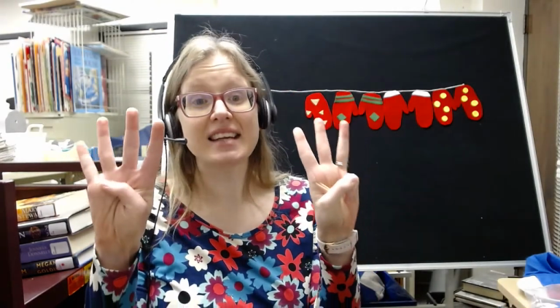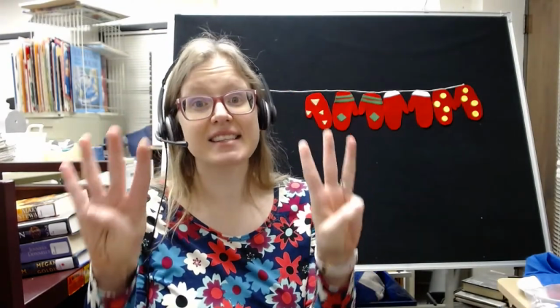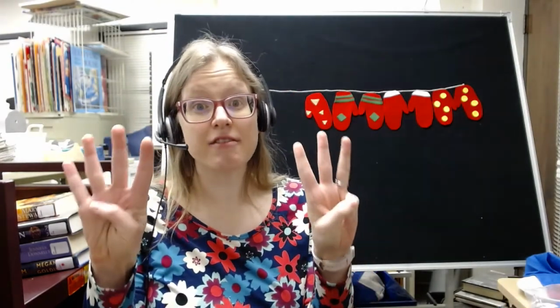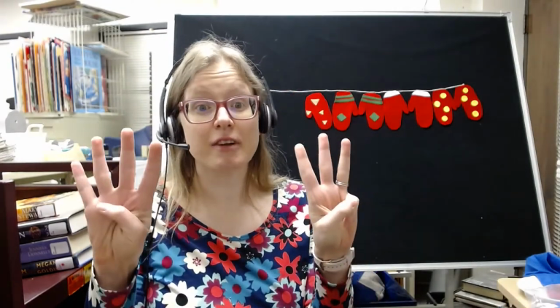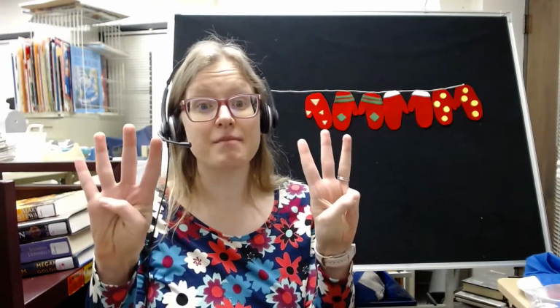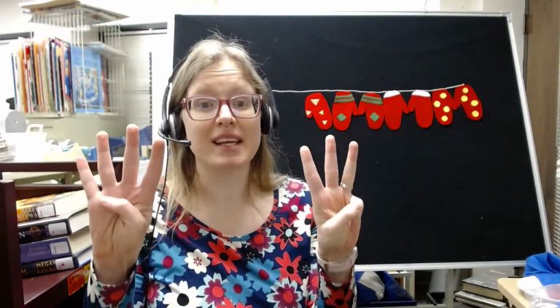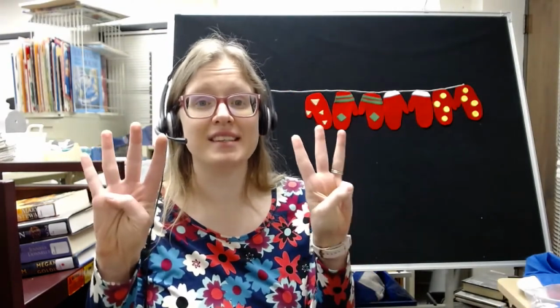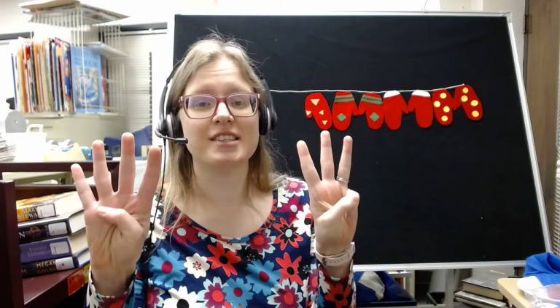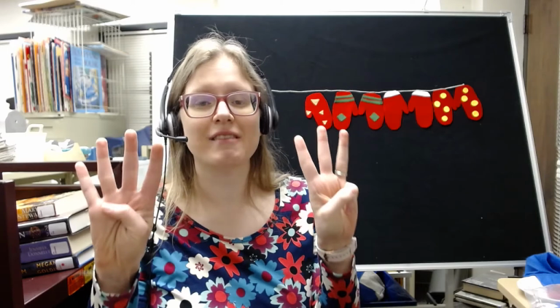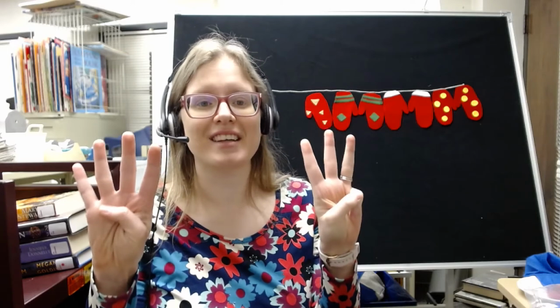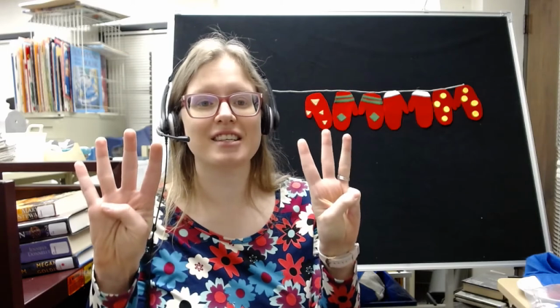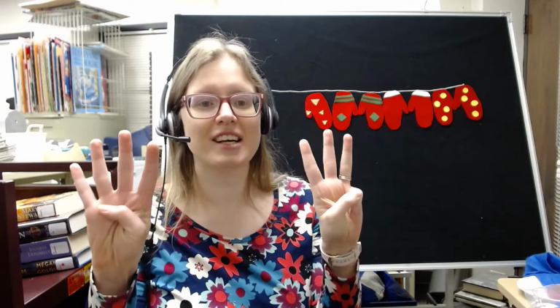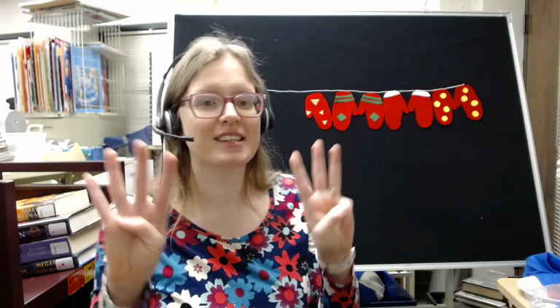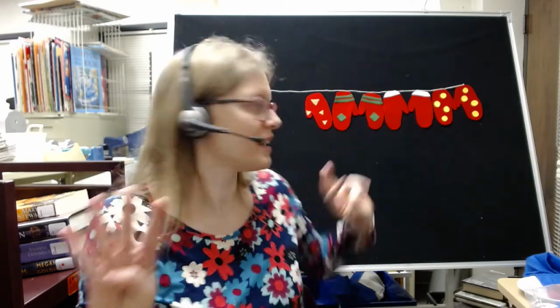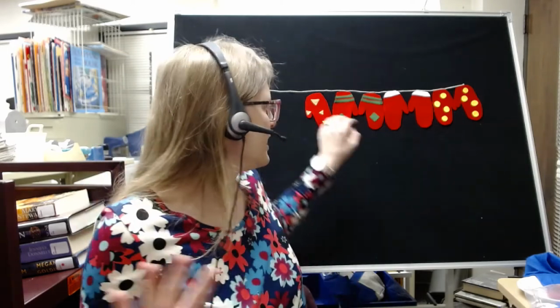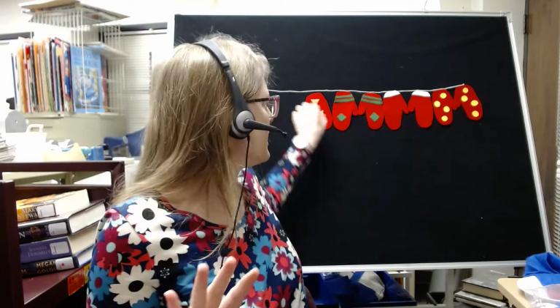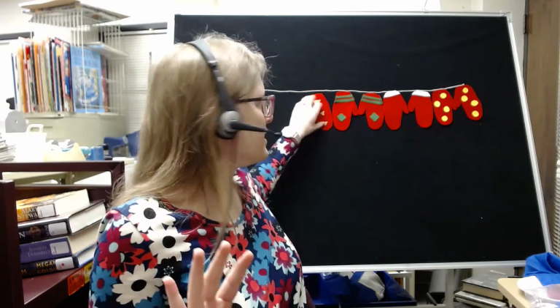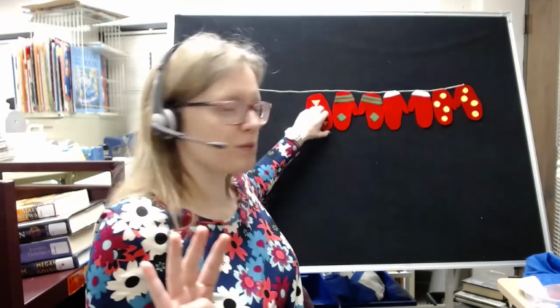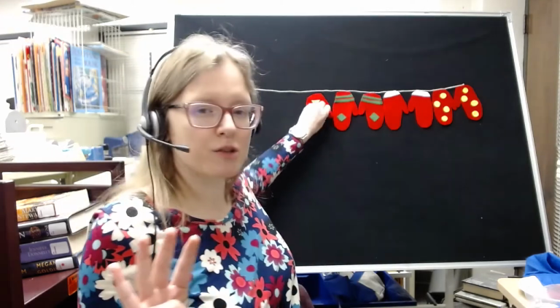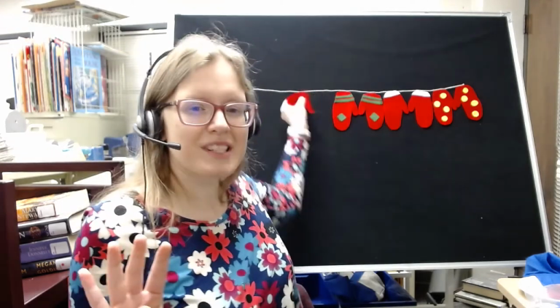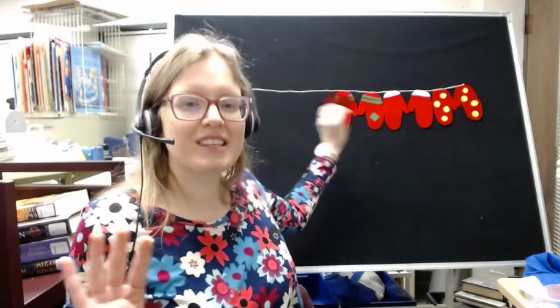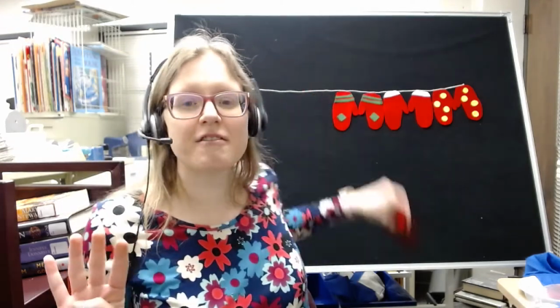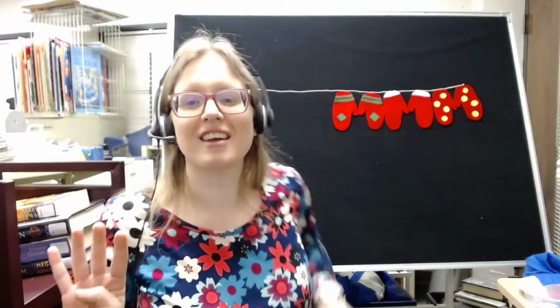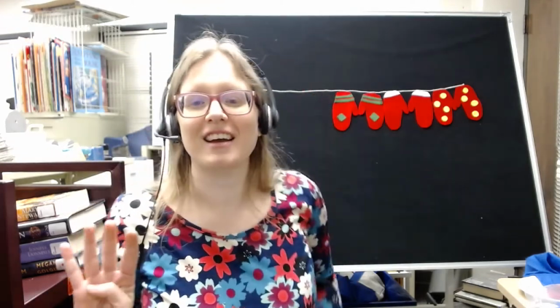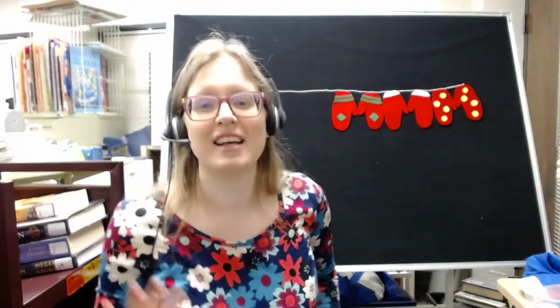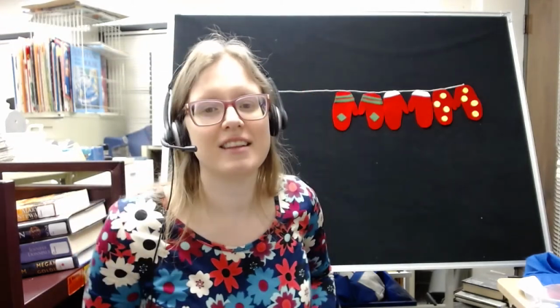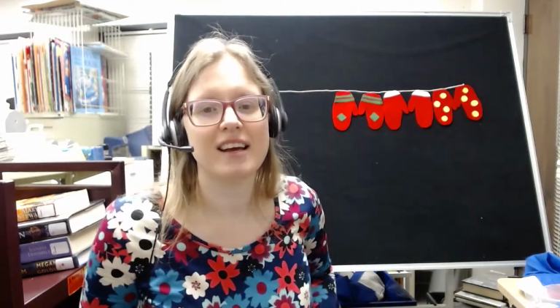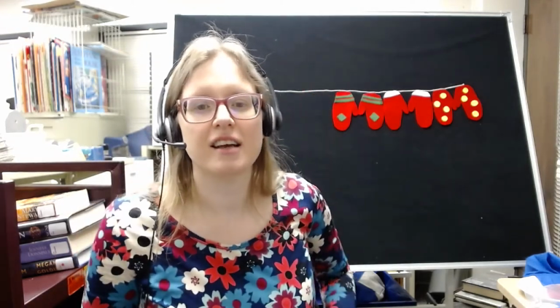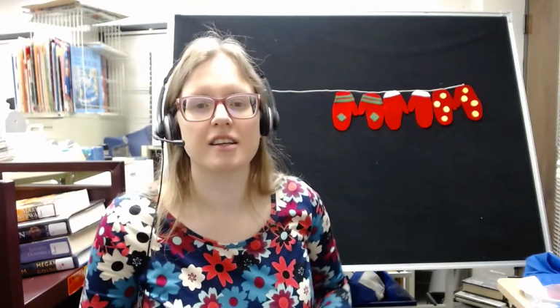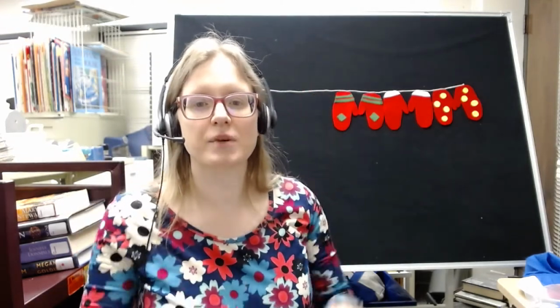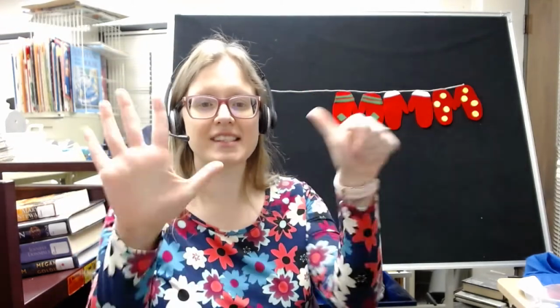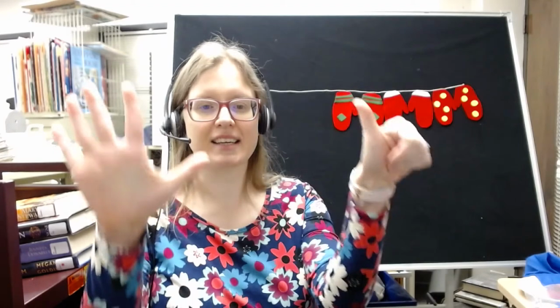7 red mittens doing fancy tricks. This one twisted off the line, and then there were 6.